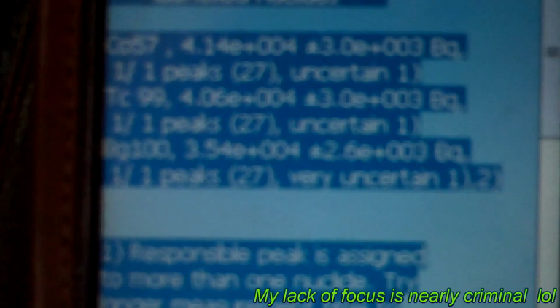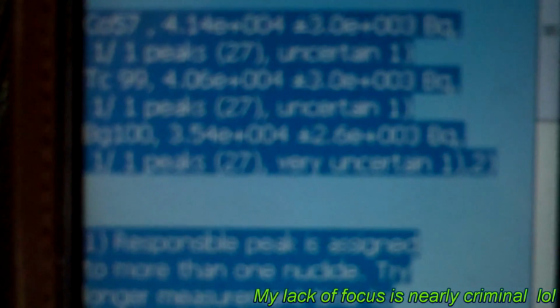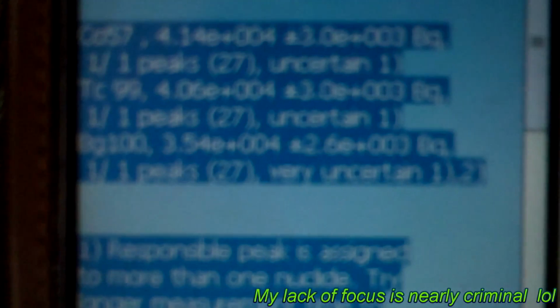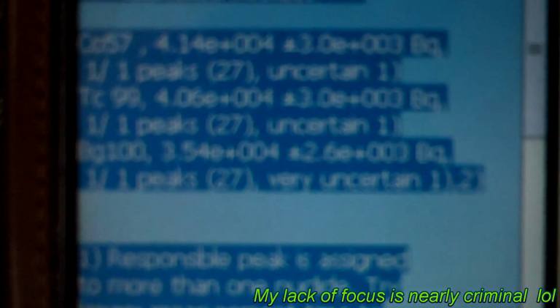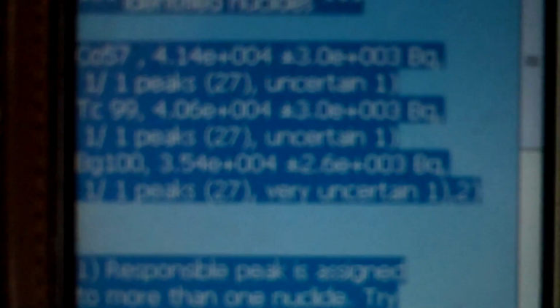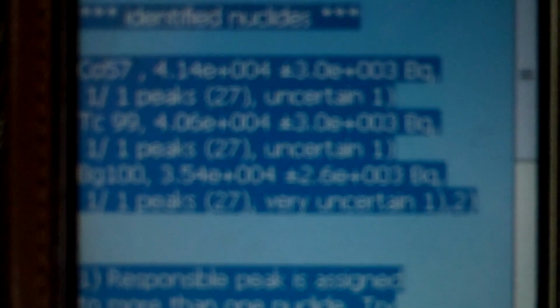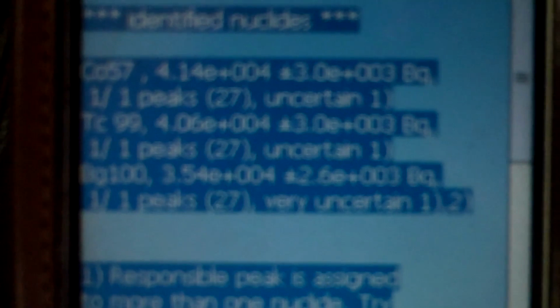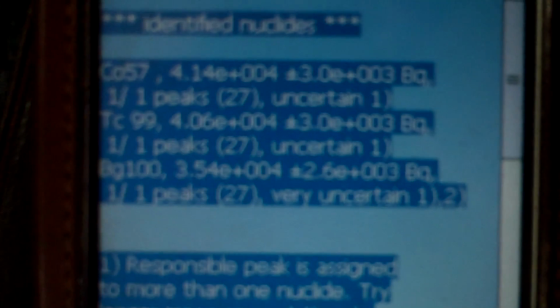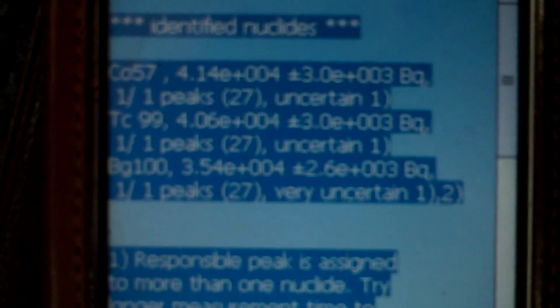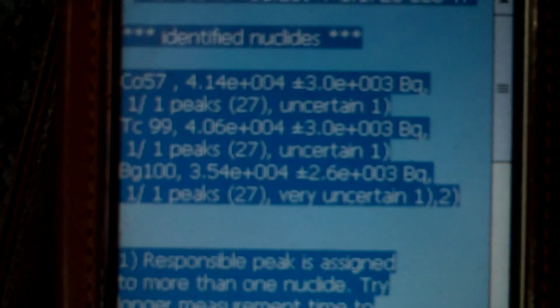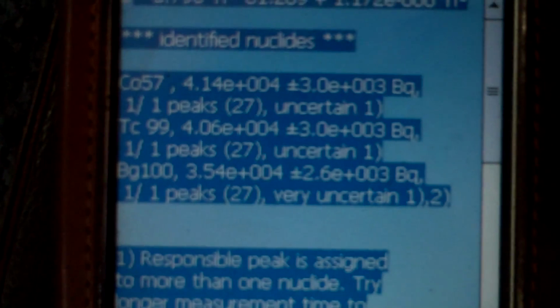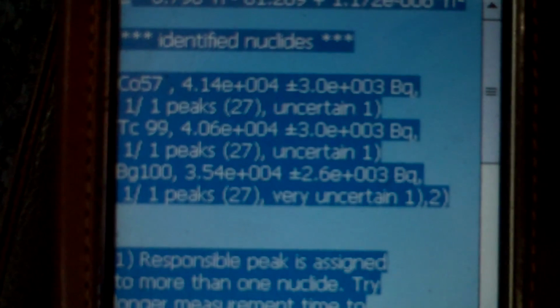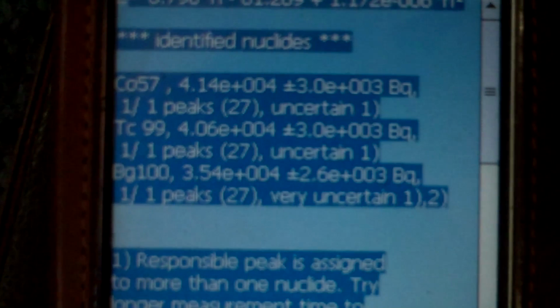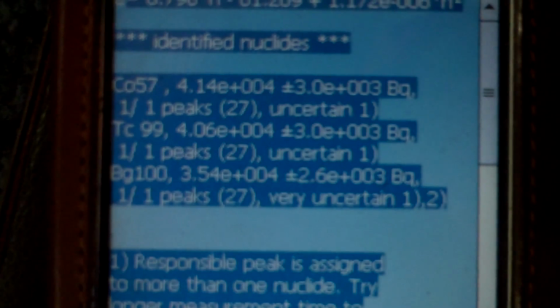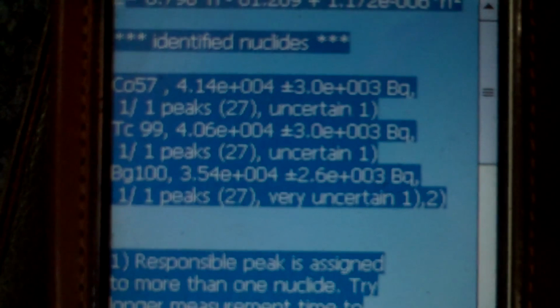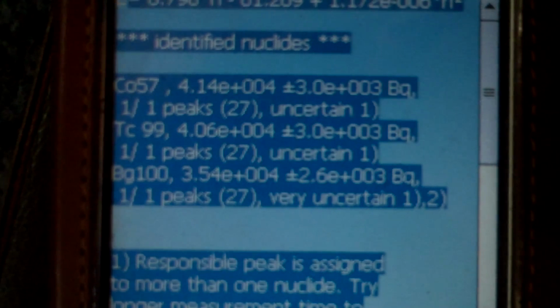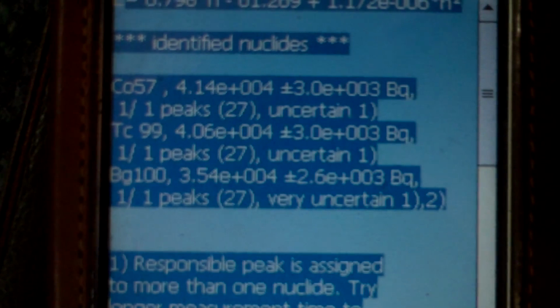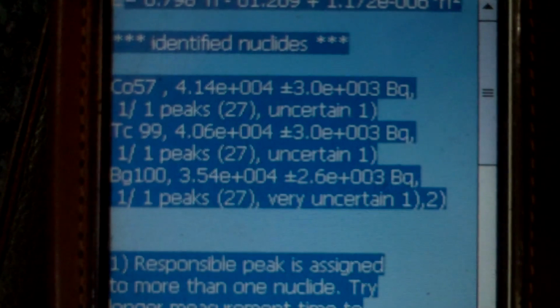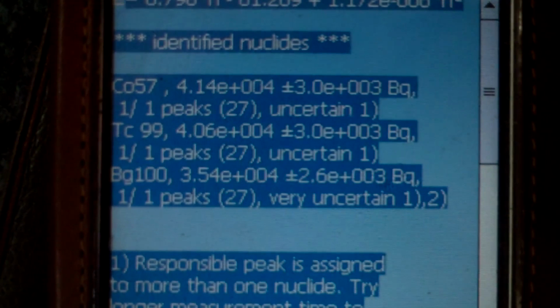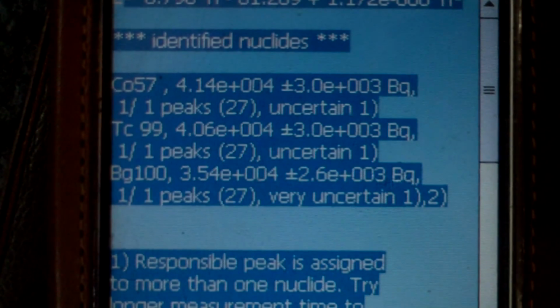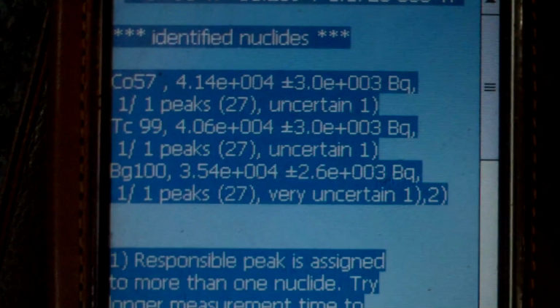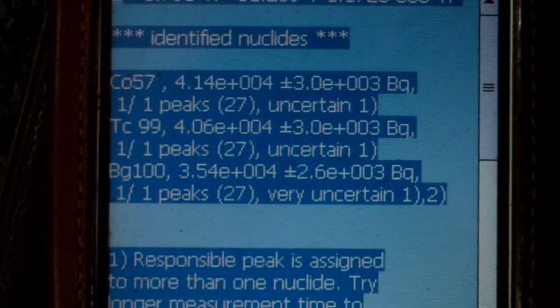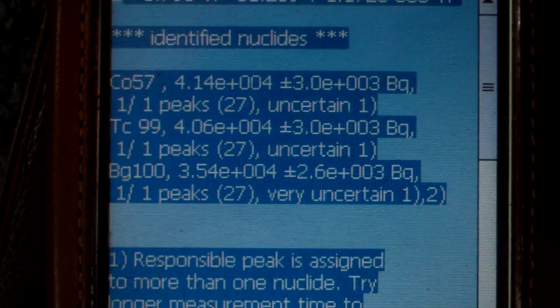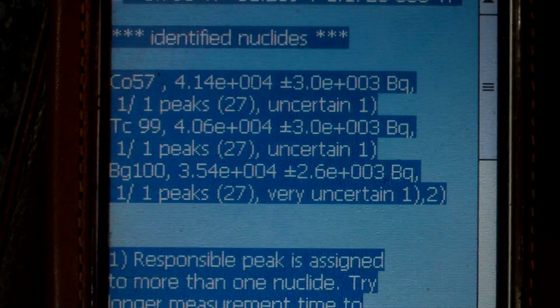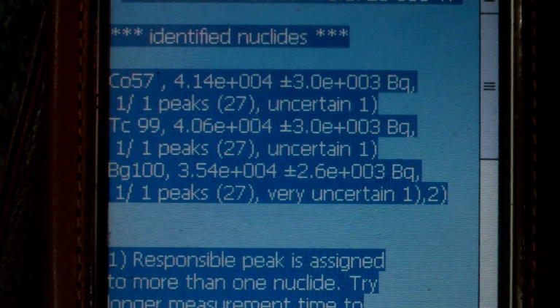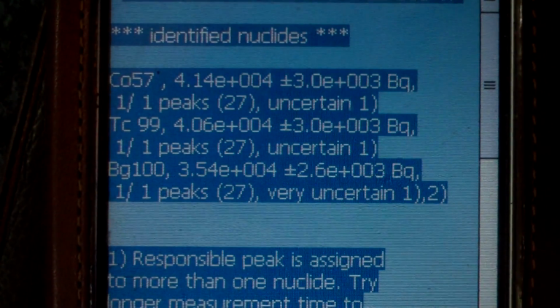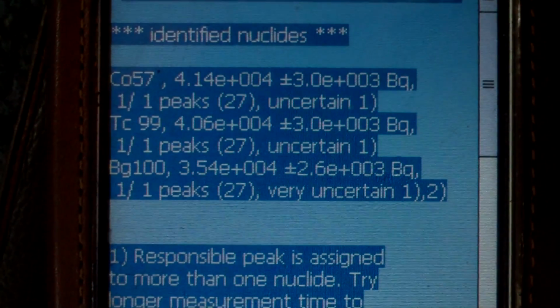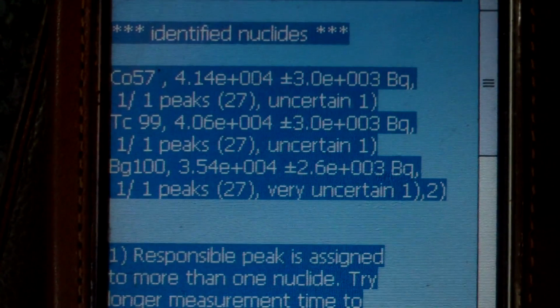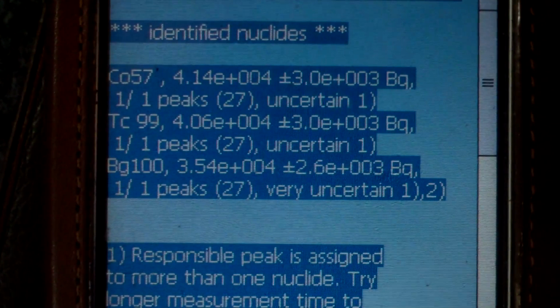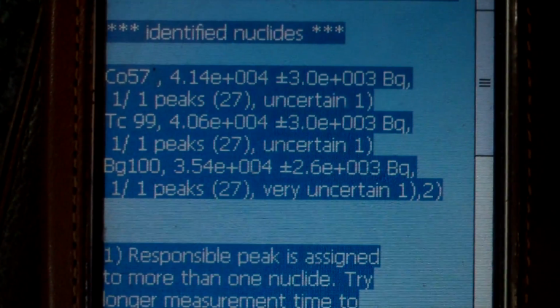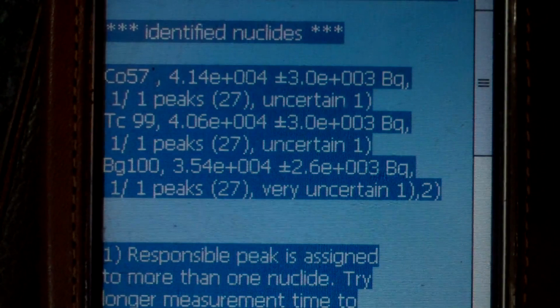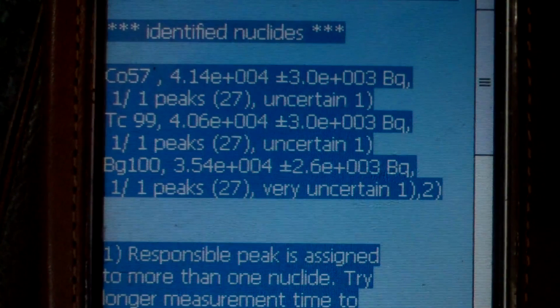It thinks that's pretty accurate background, and of course the cobalt-57 identification is not actually cobalt-57. If I had given it a little bit more time it wouldn't have done that.